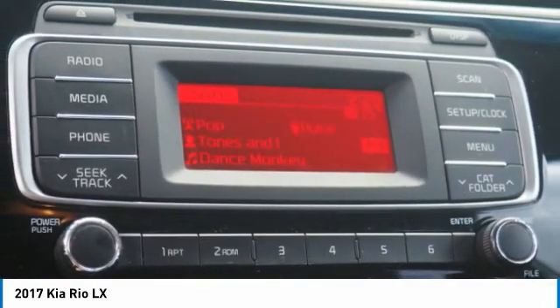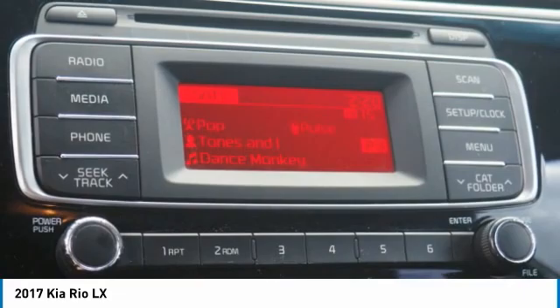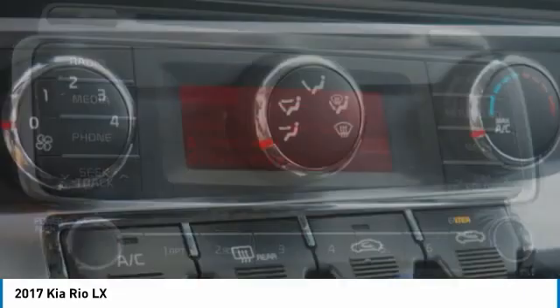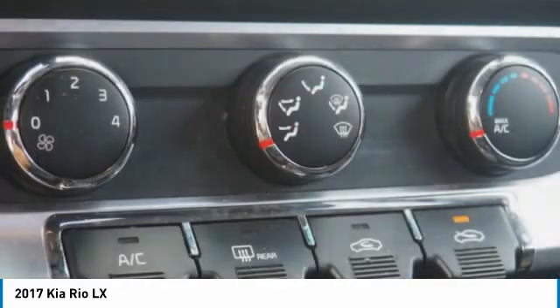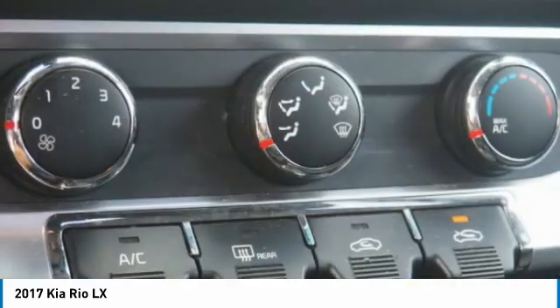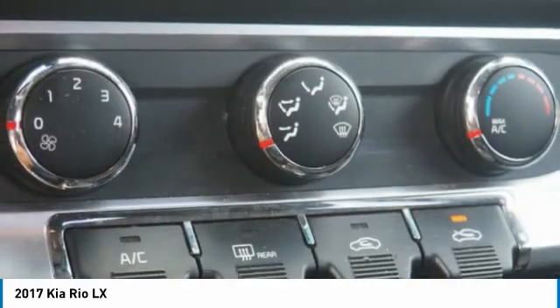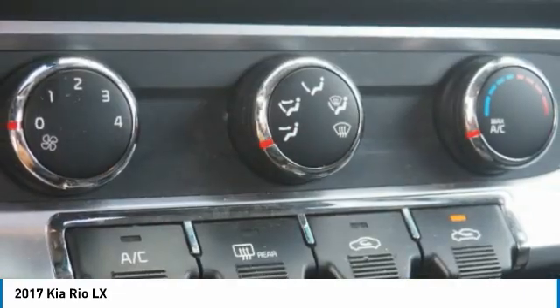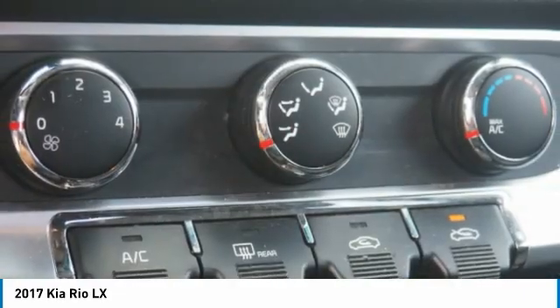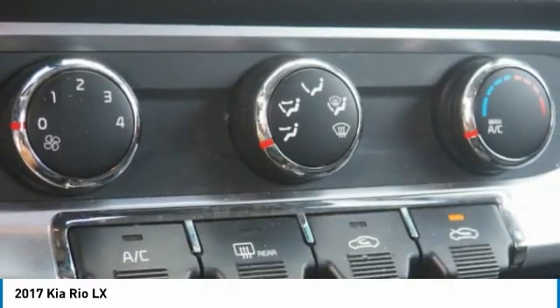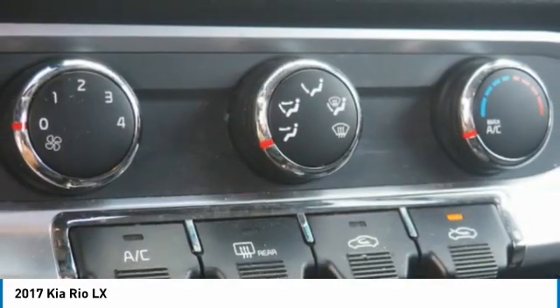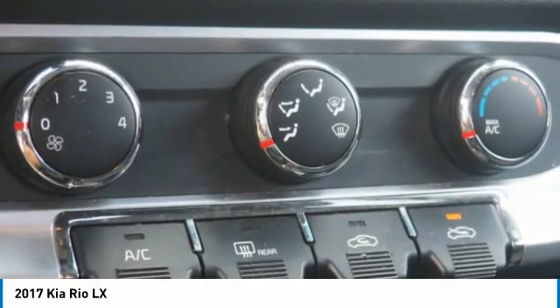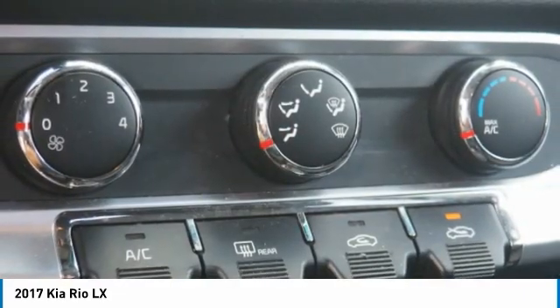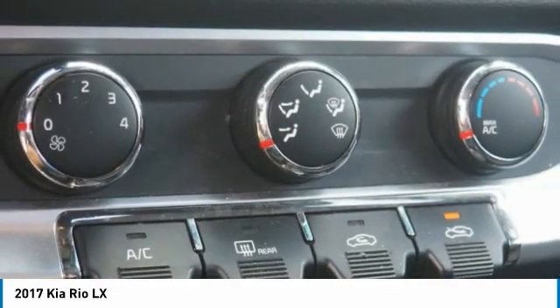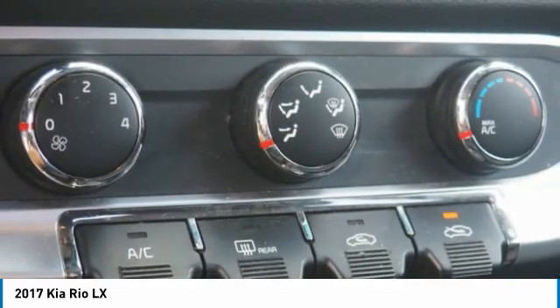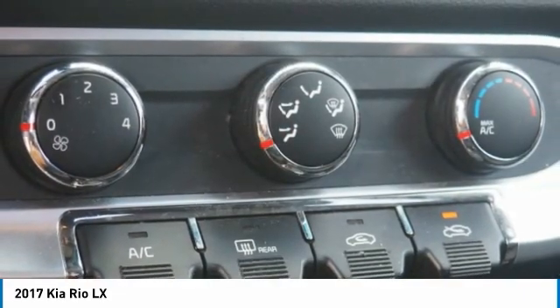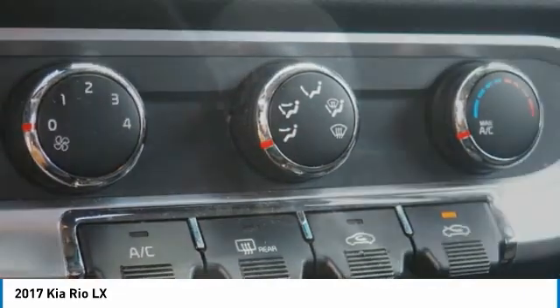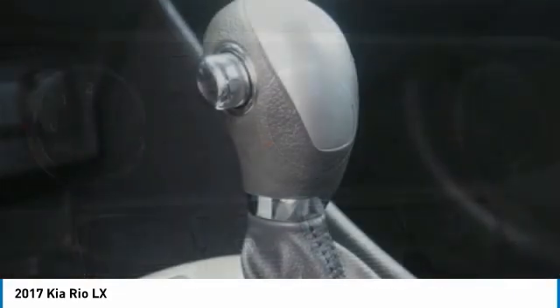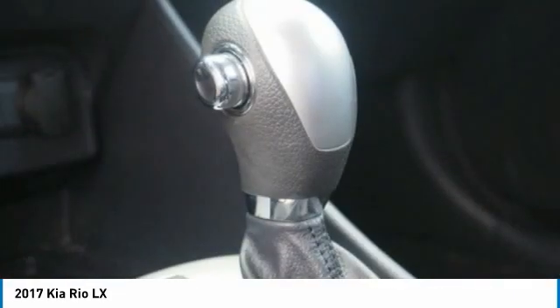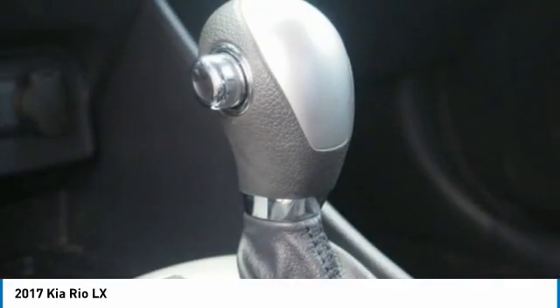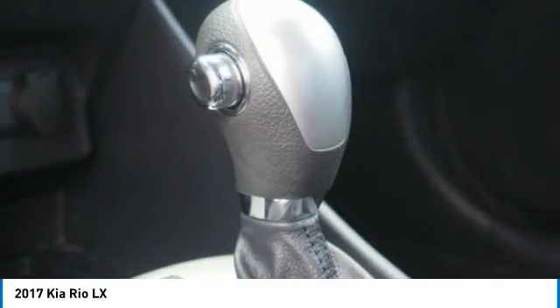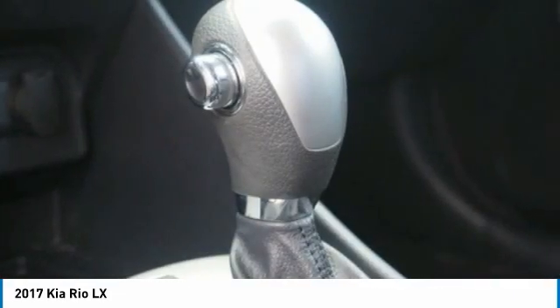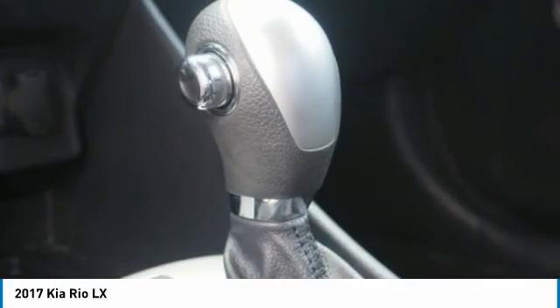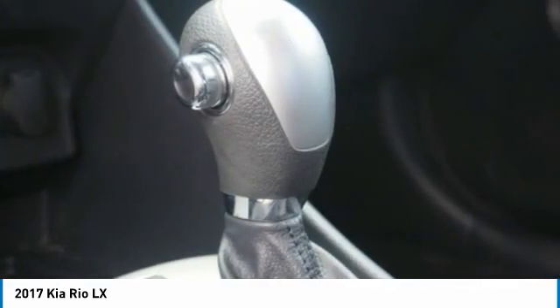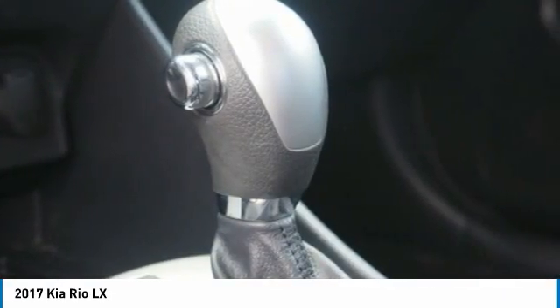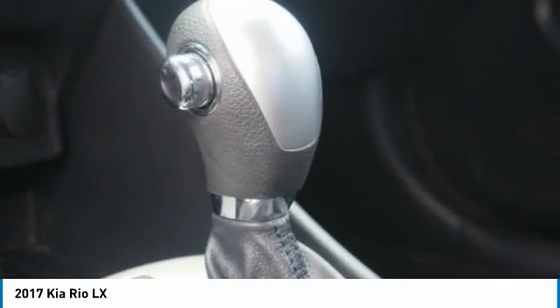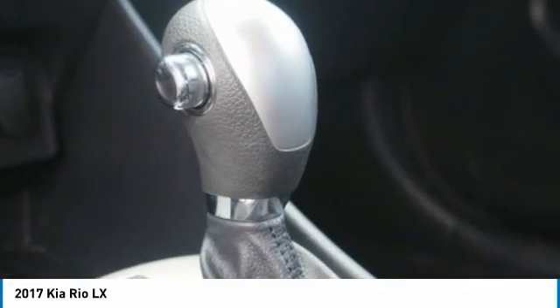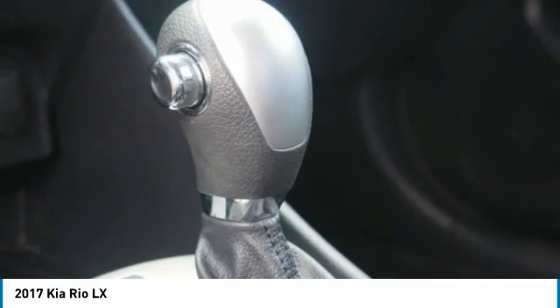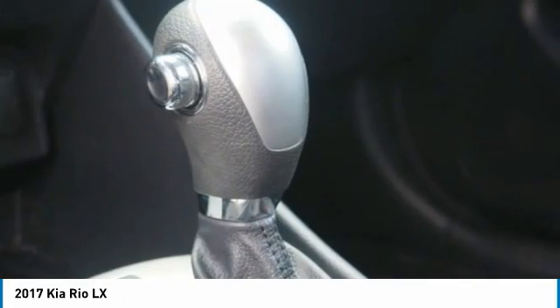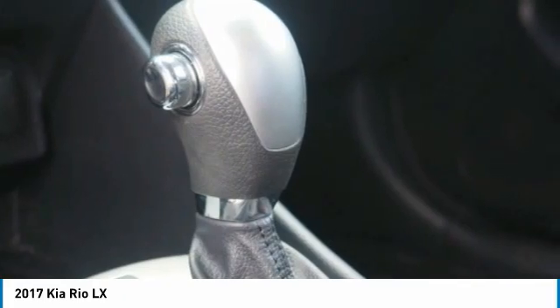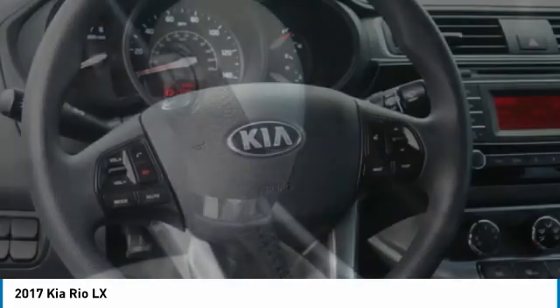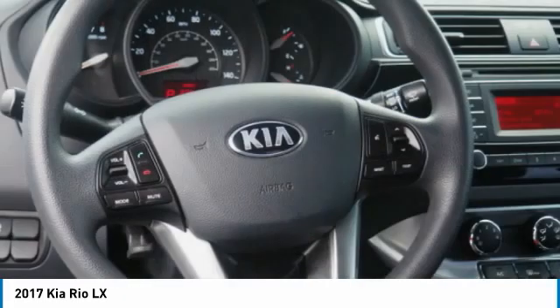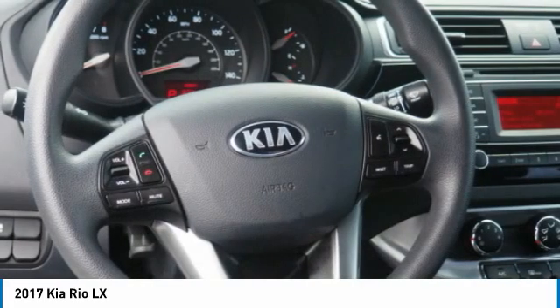Power steering. This isn't just a vehicle, it's an experience. So stop in for a test drive today.